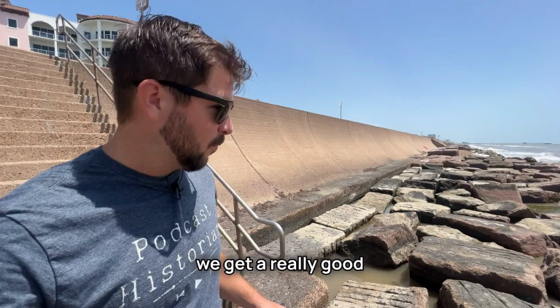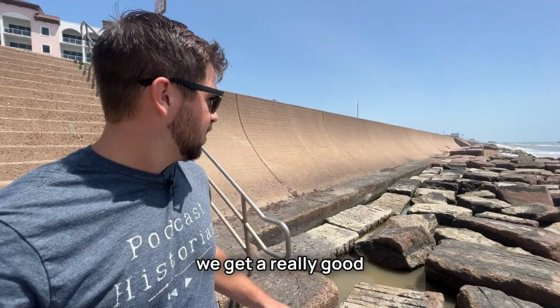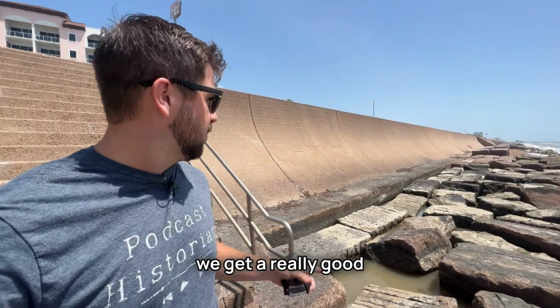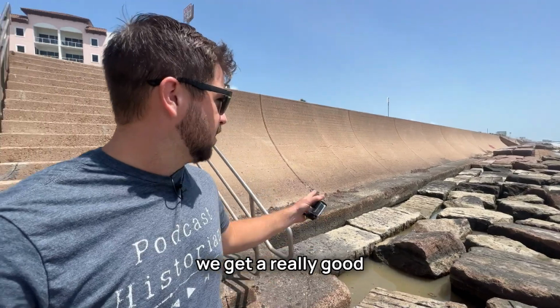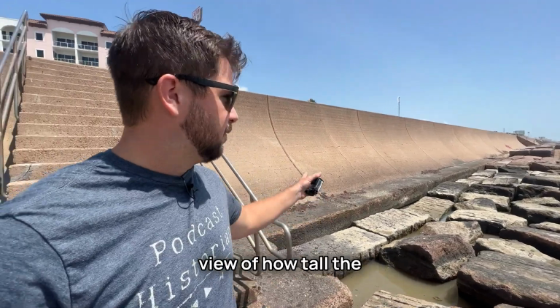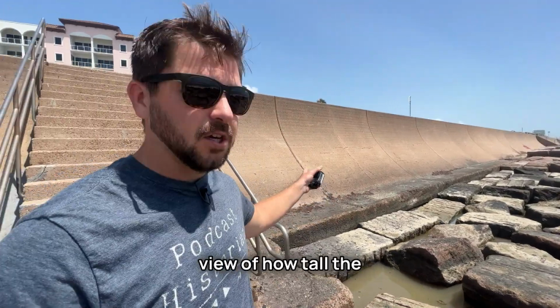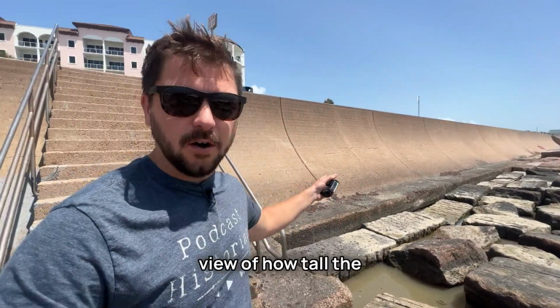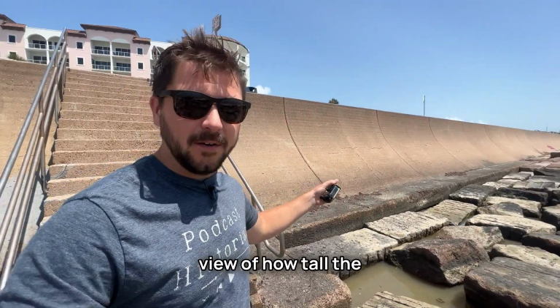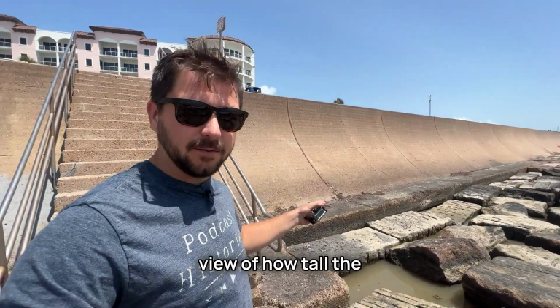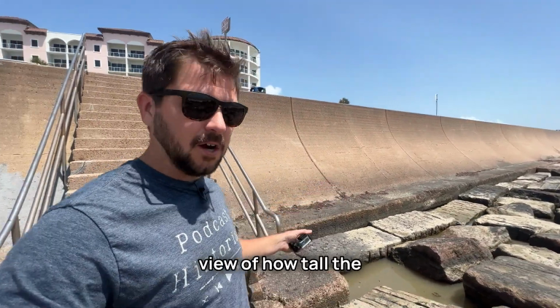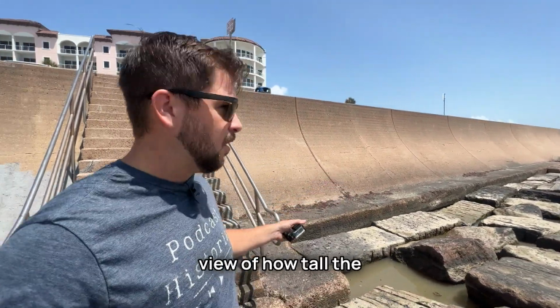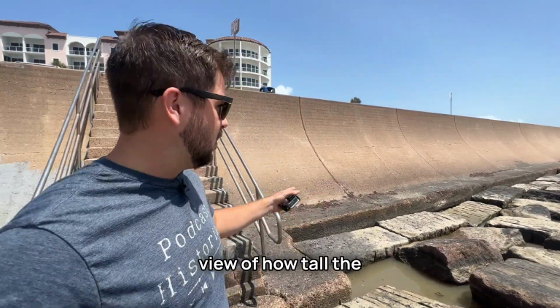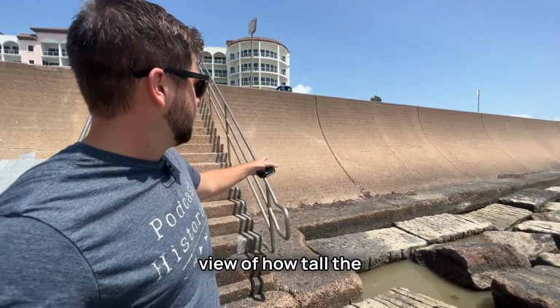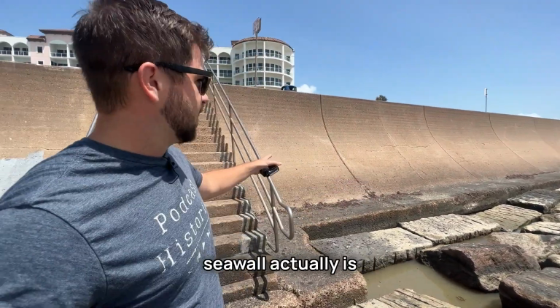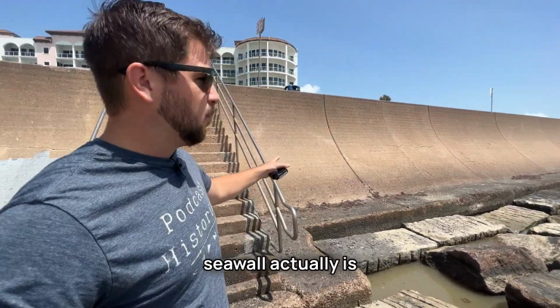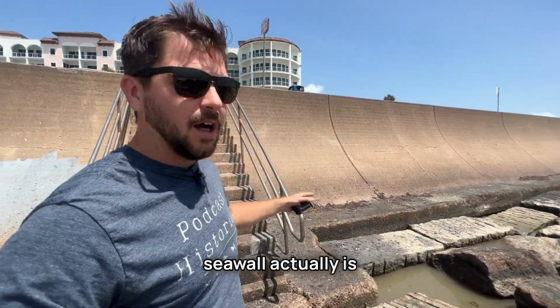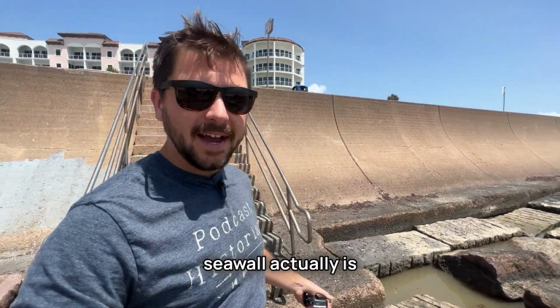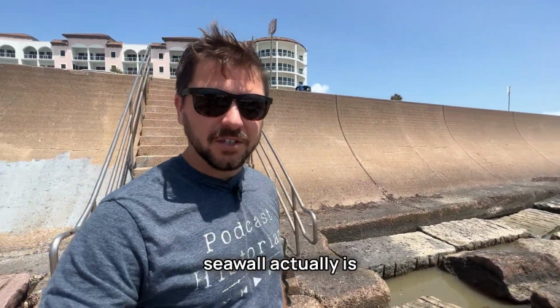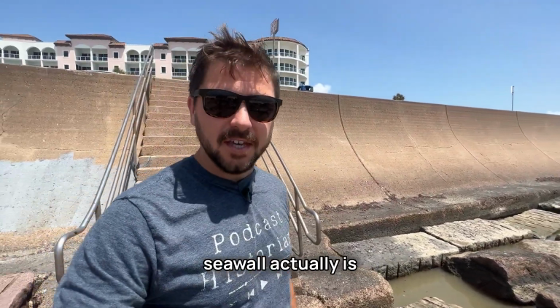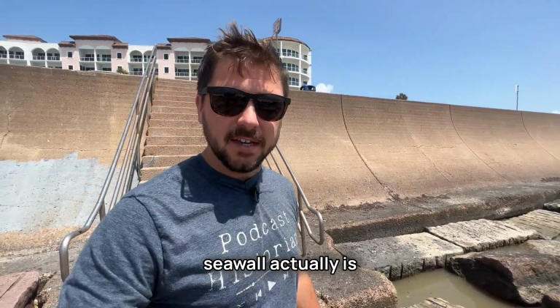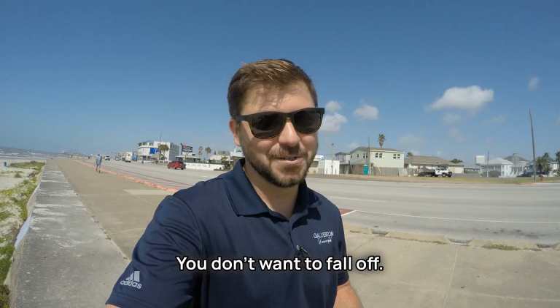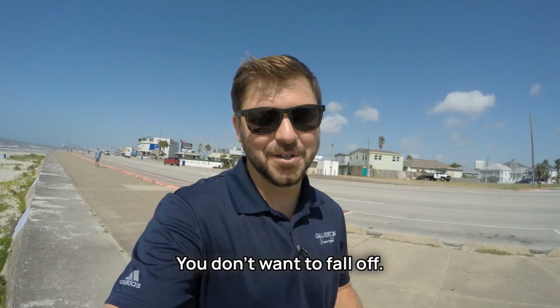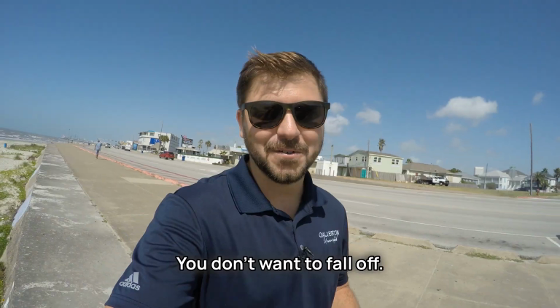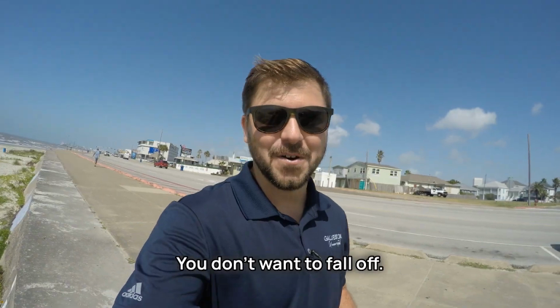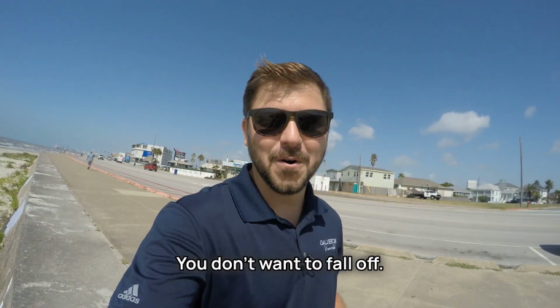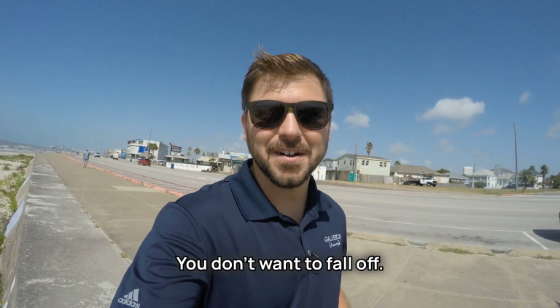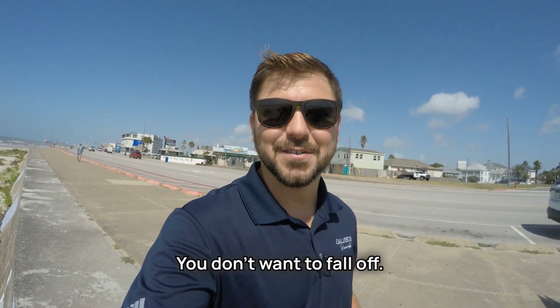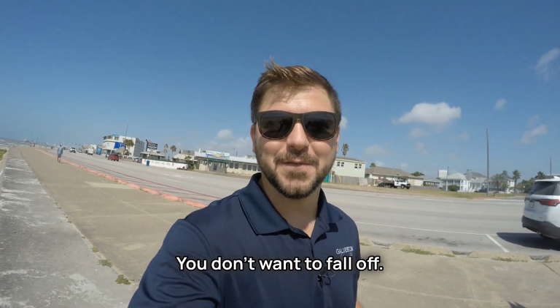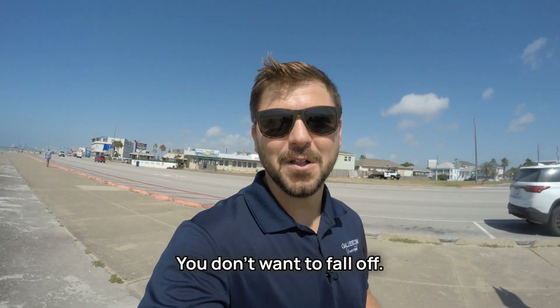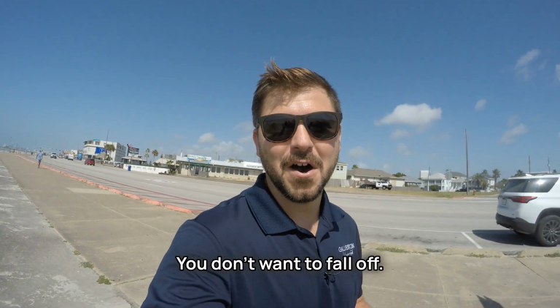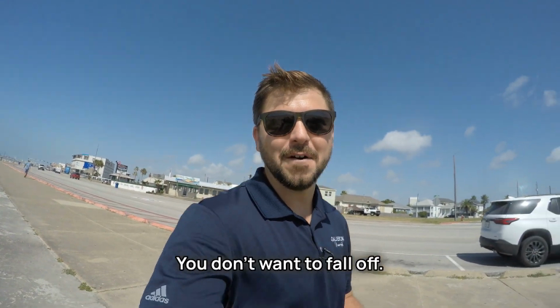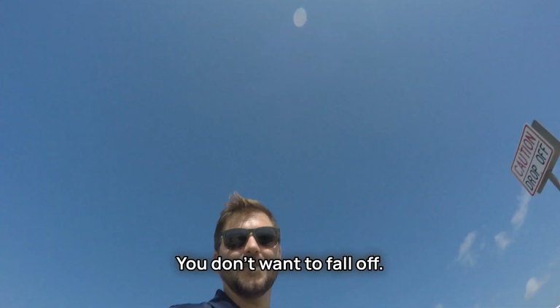We get a really good view of how tall the seawall actually is. You don't want to fall off.